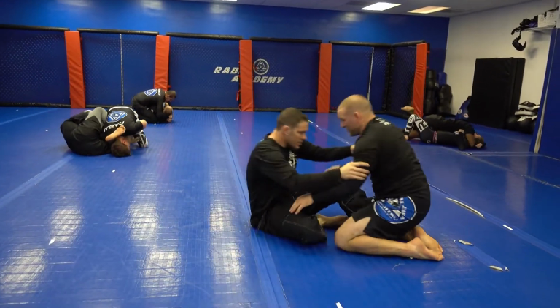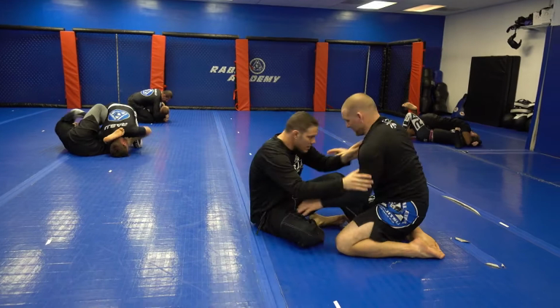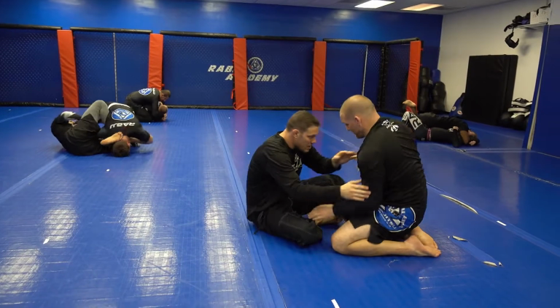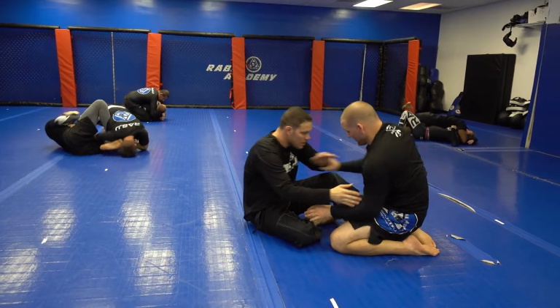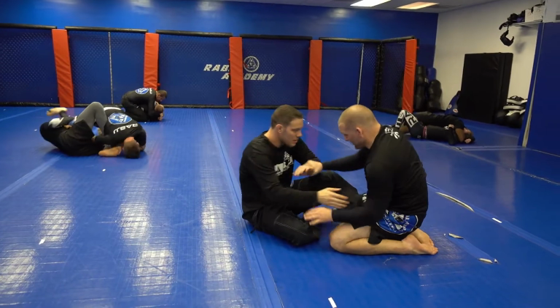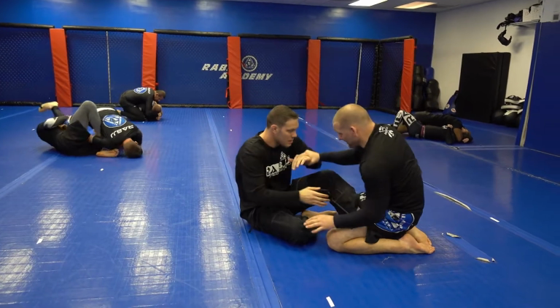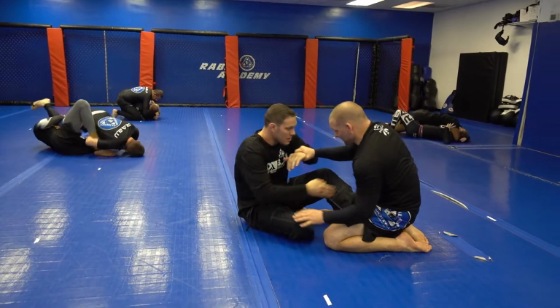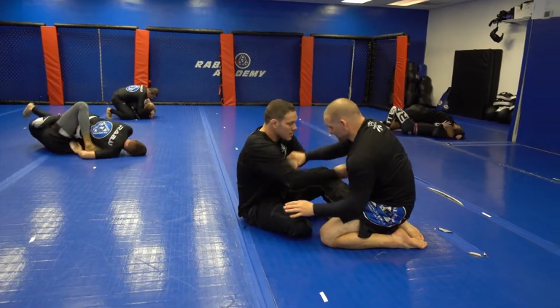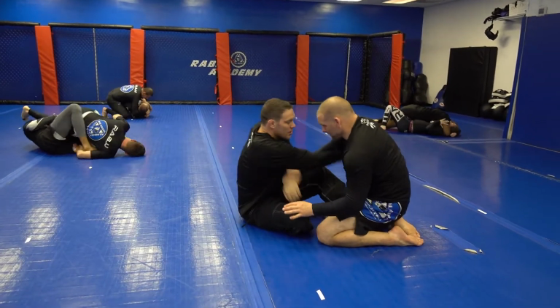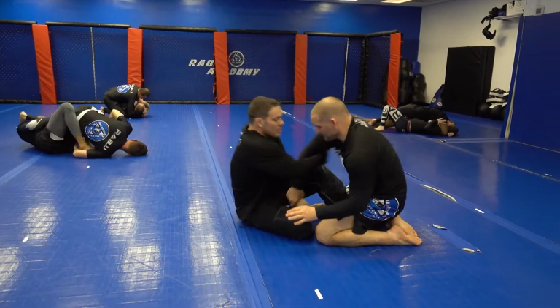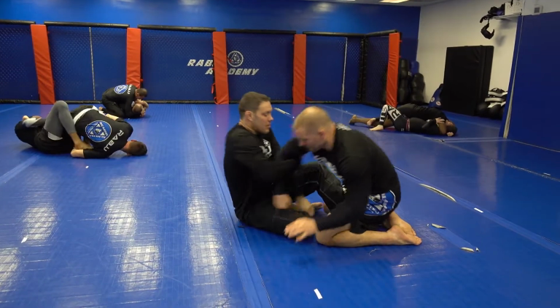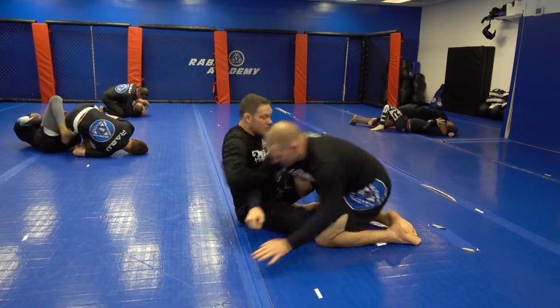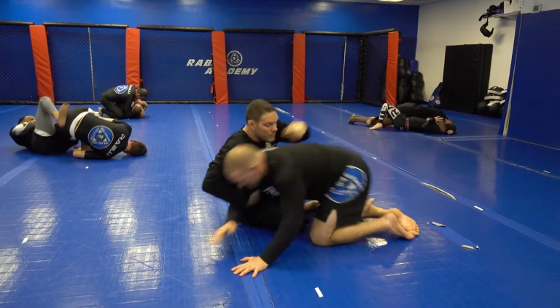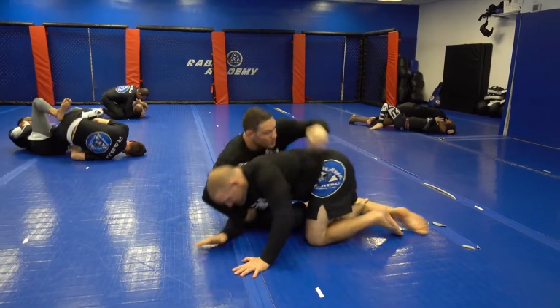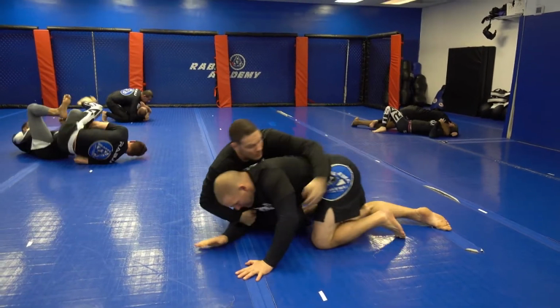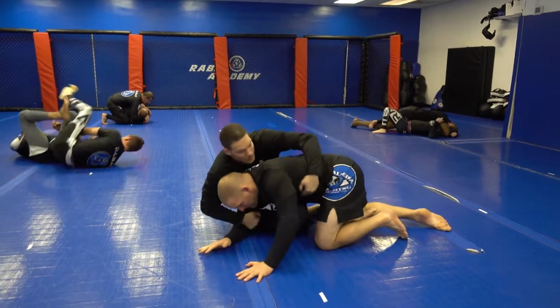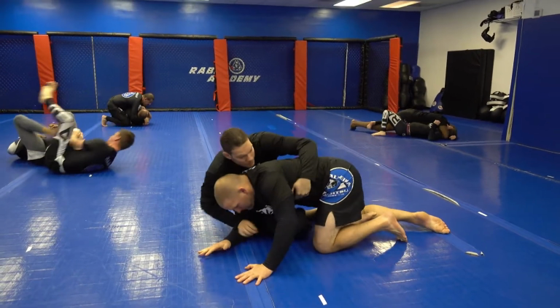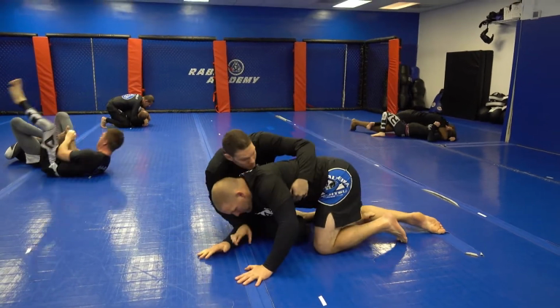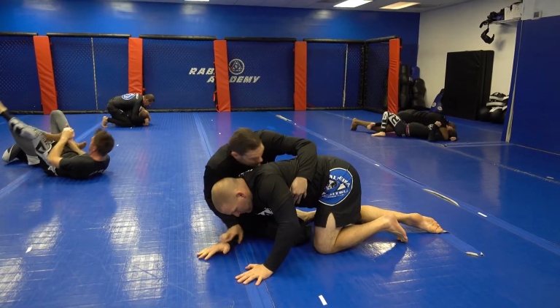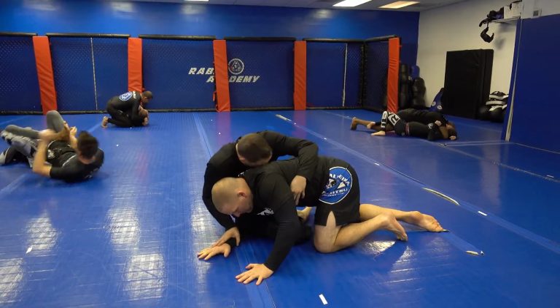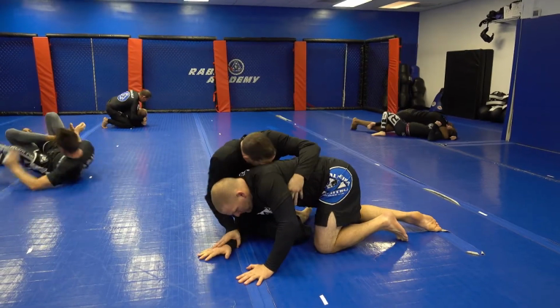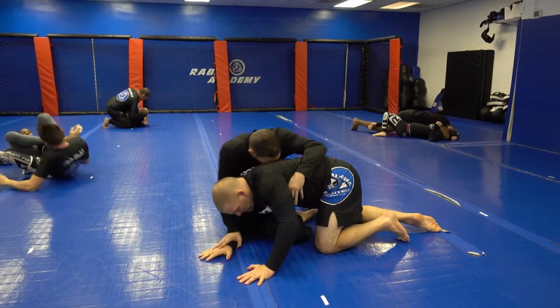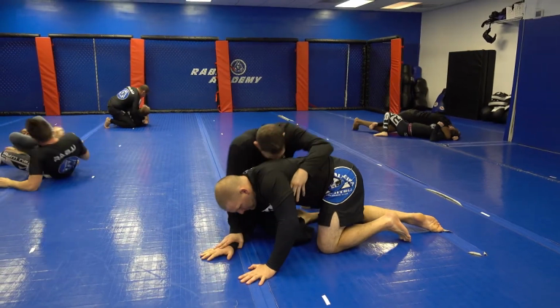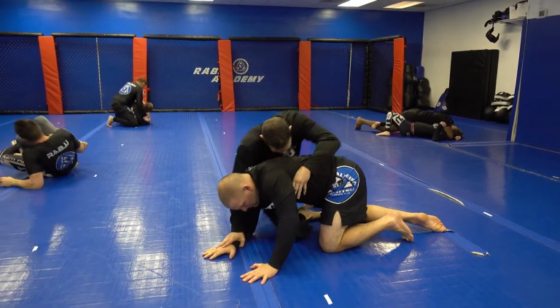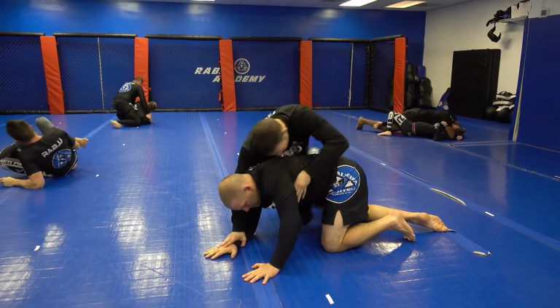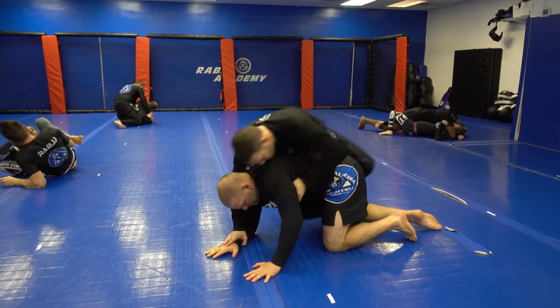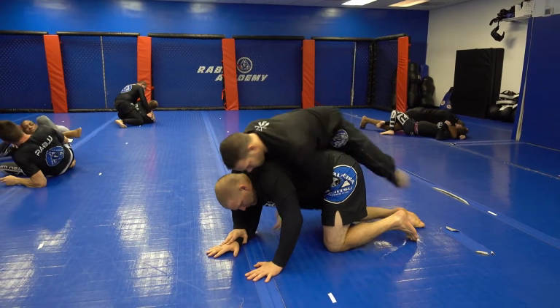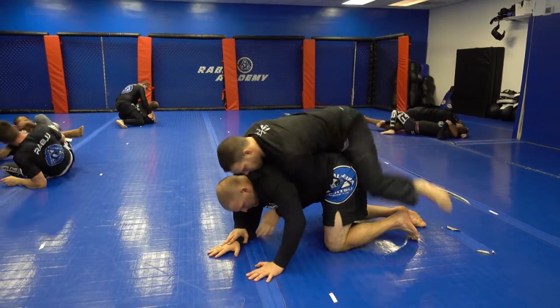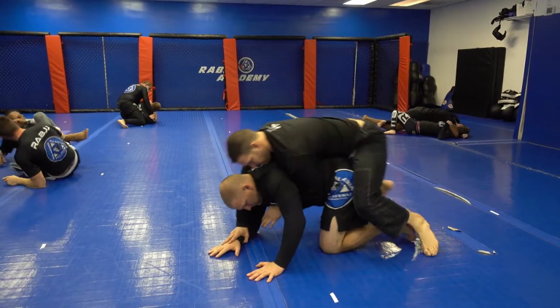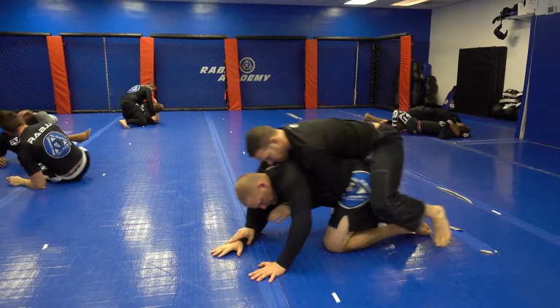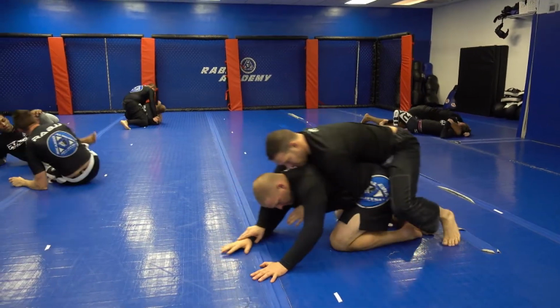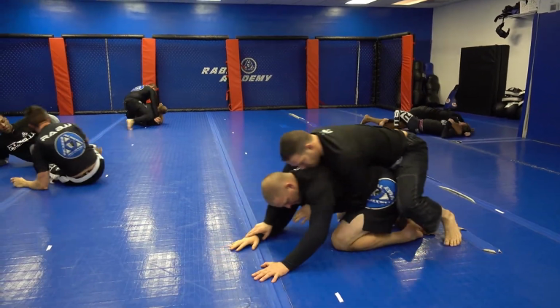He grabs my wrist so I'll redrag — very similar to the position before.